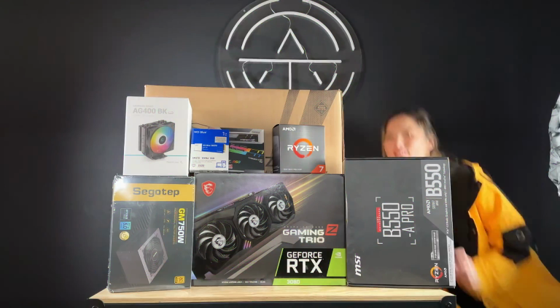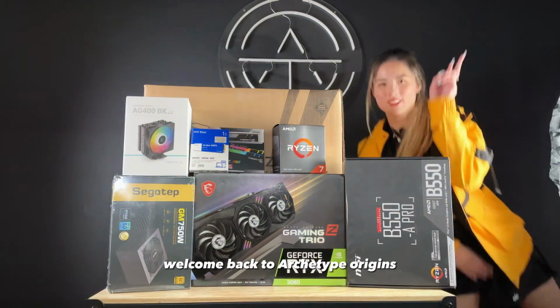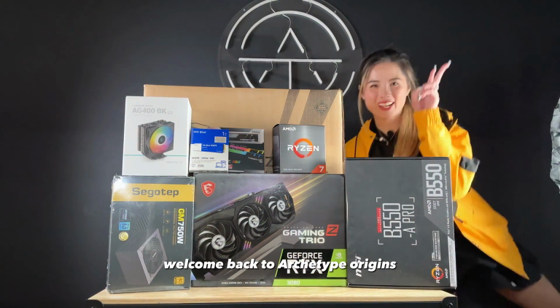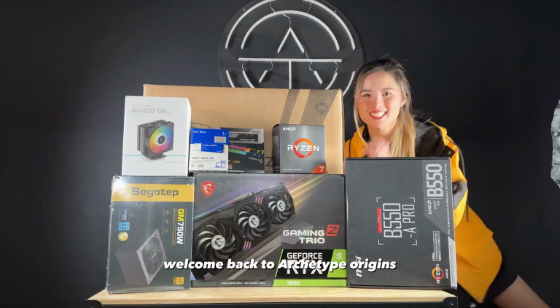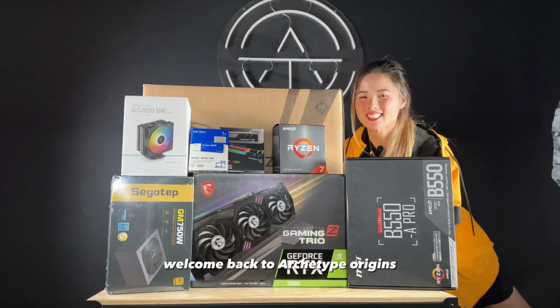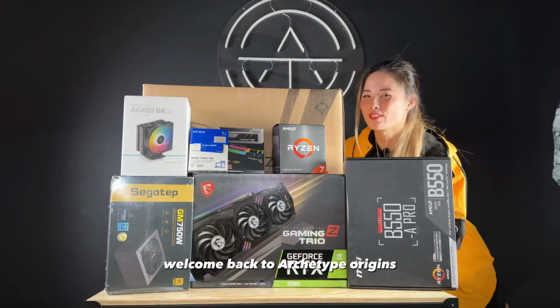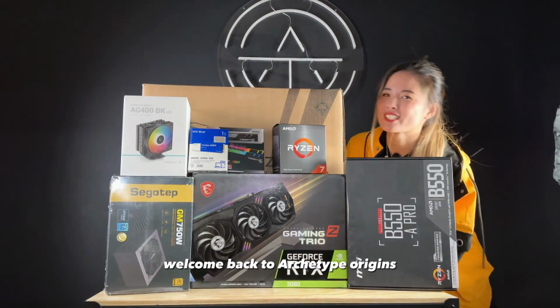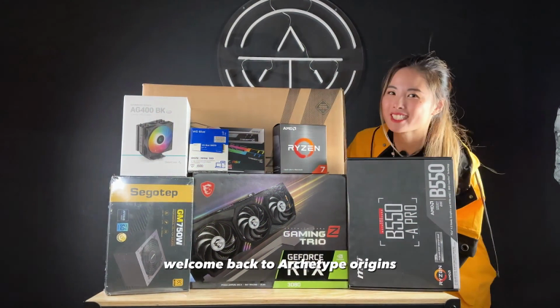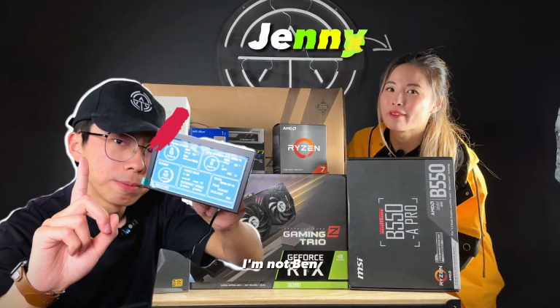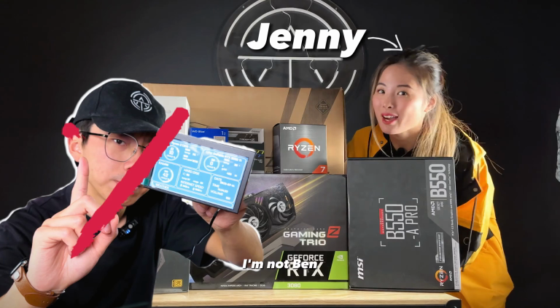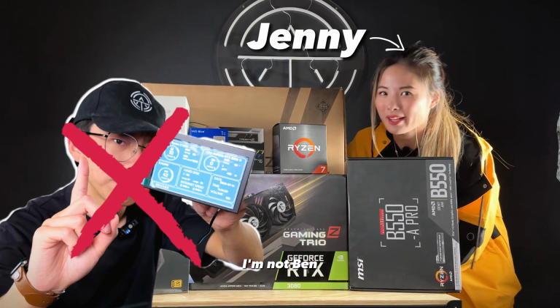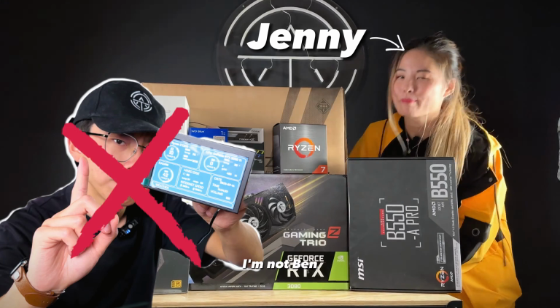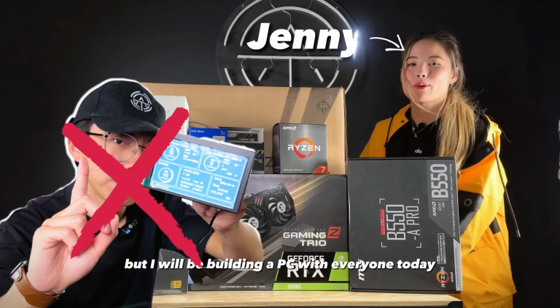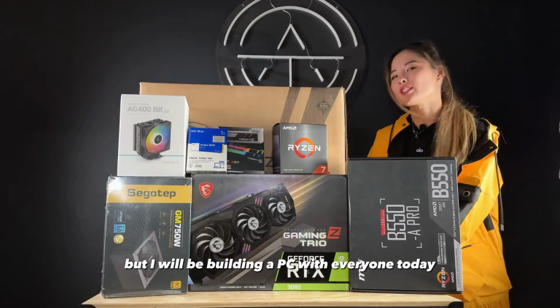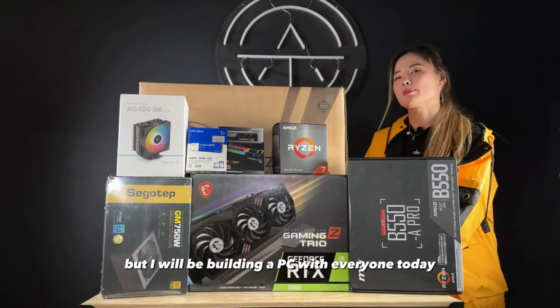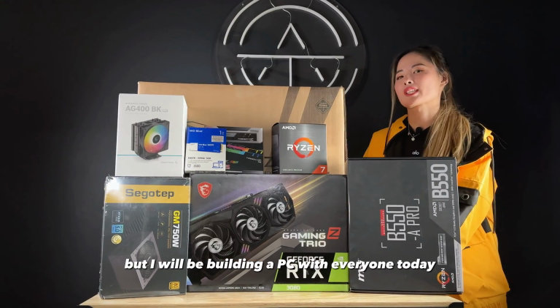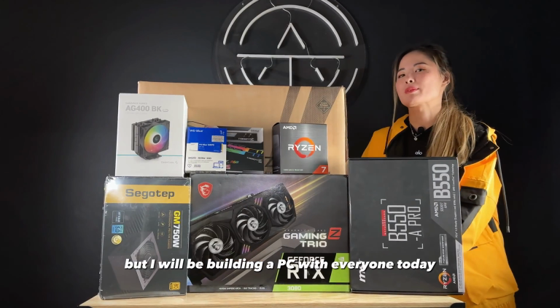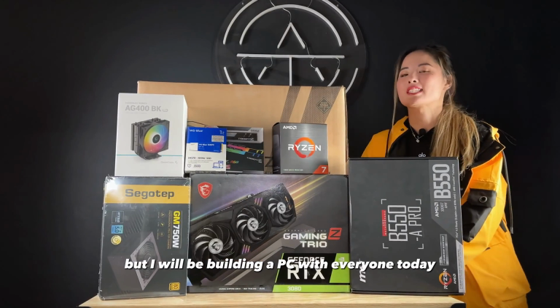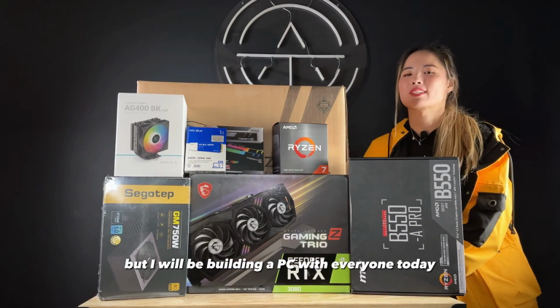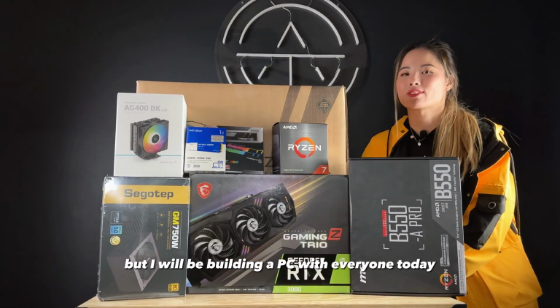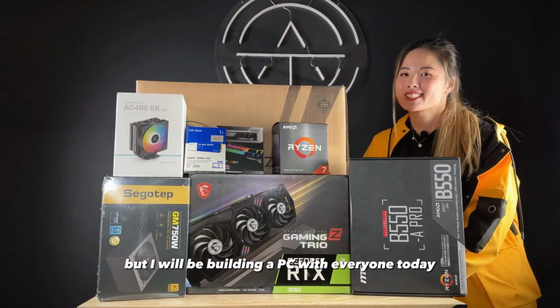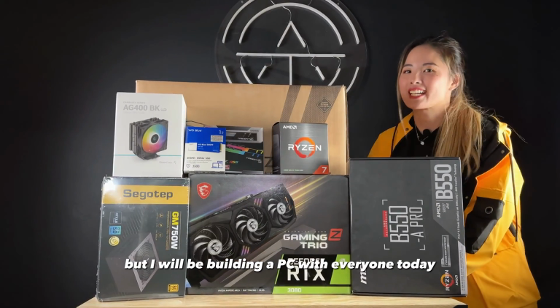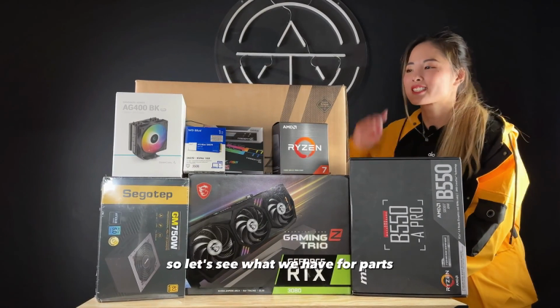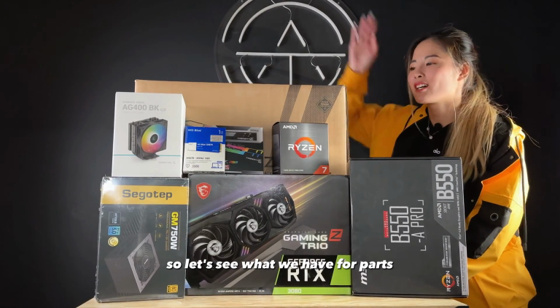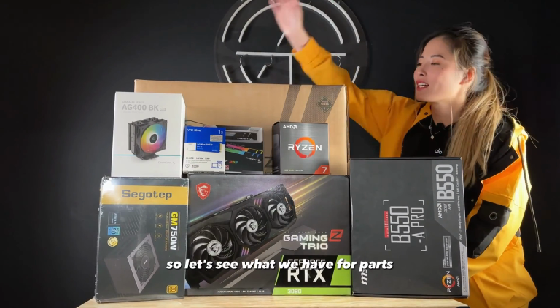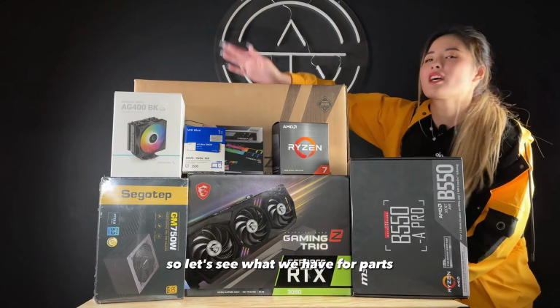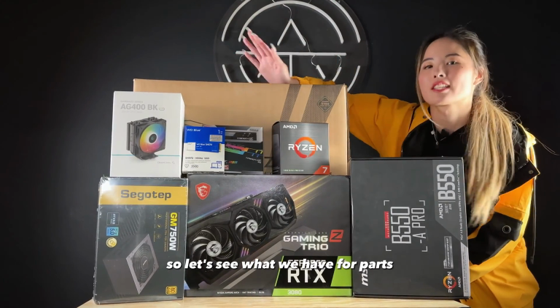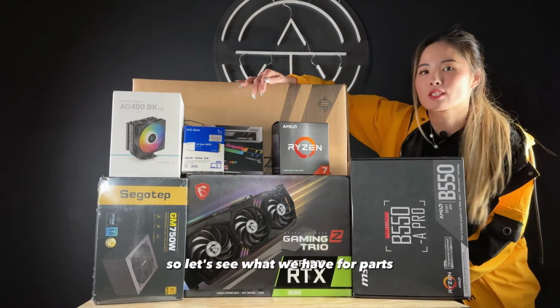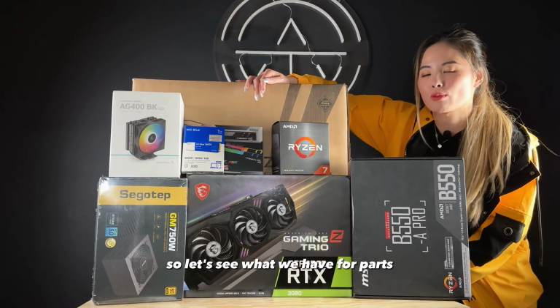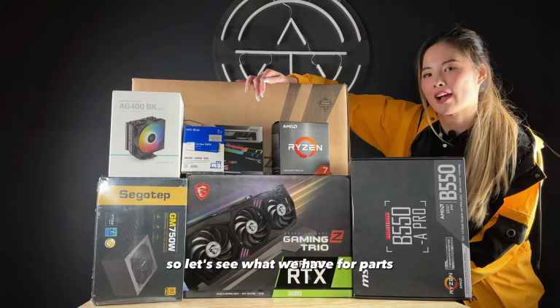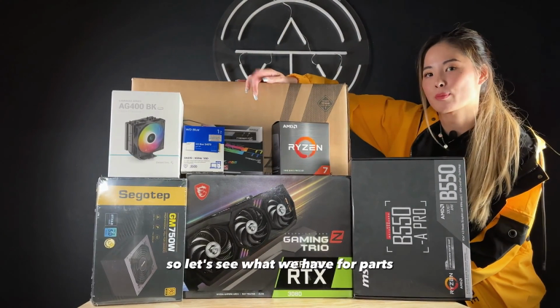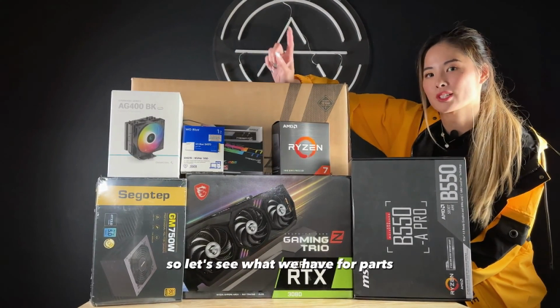Welcome back to Archetype Origins. I'm not Ben, but I will be building a PC with everyone today. Let's see what we have for parts.